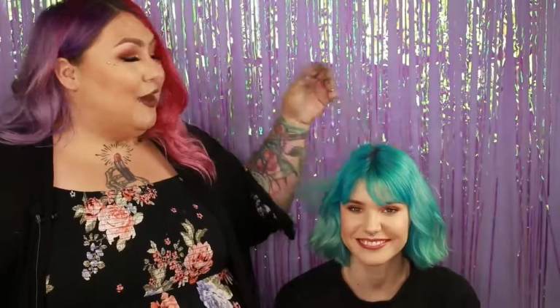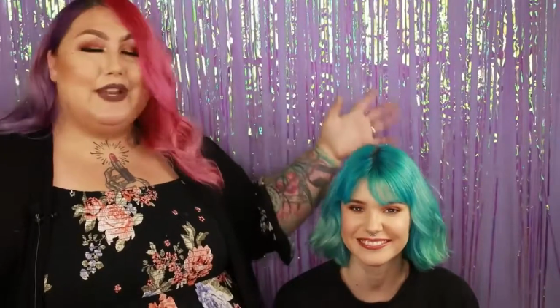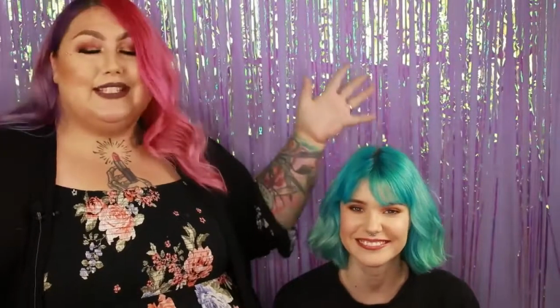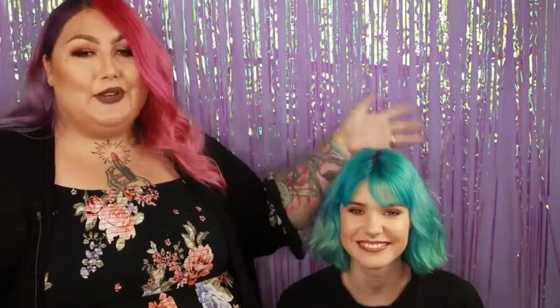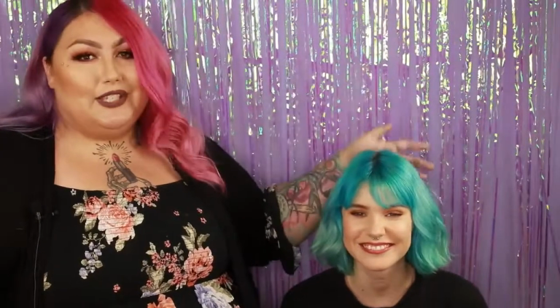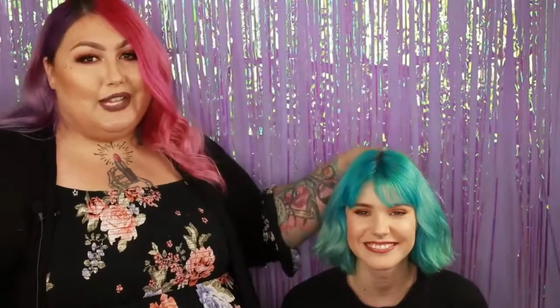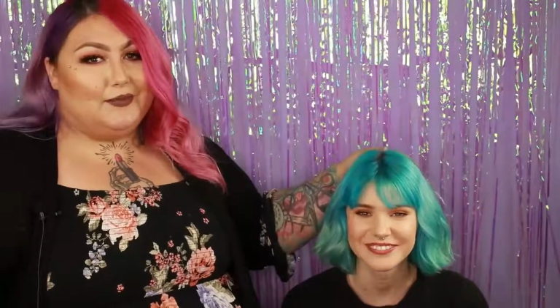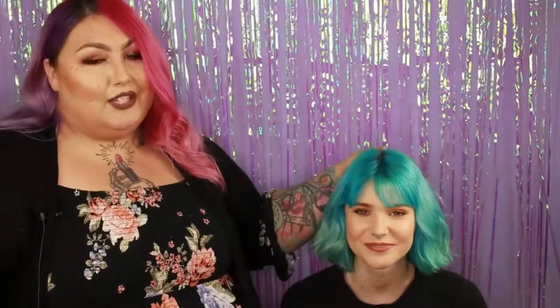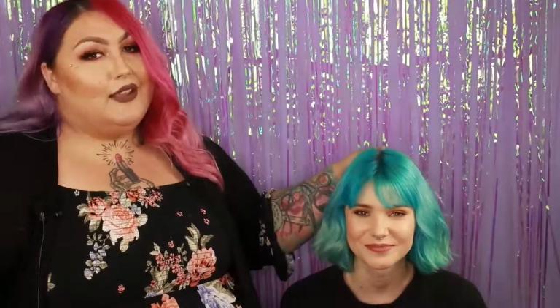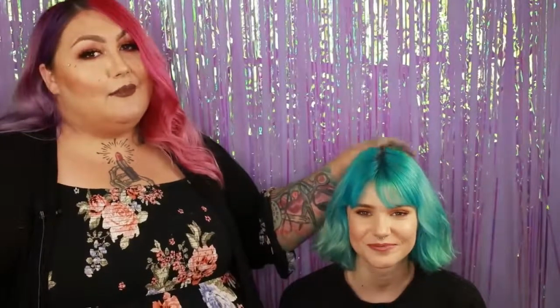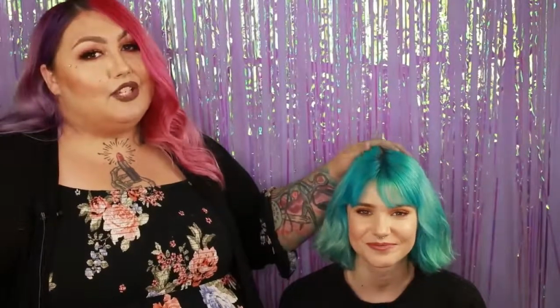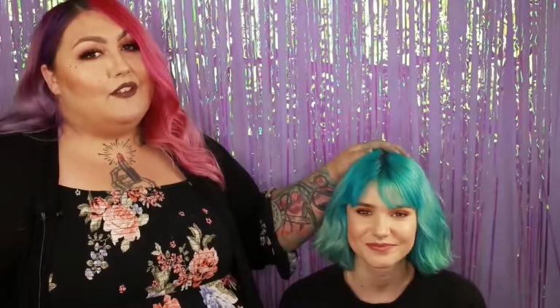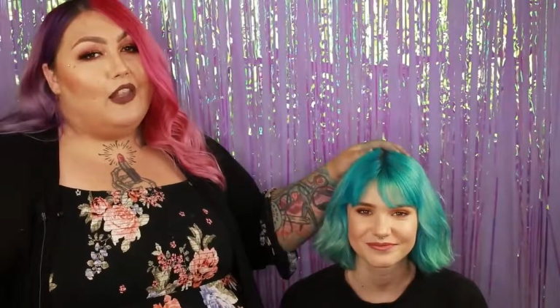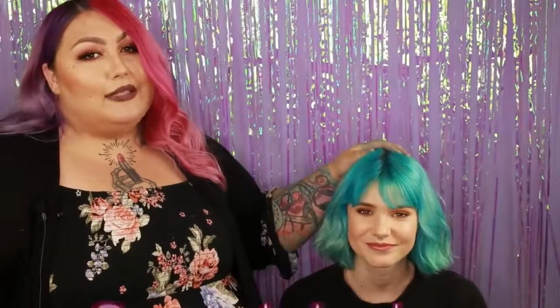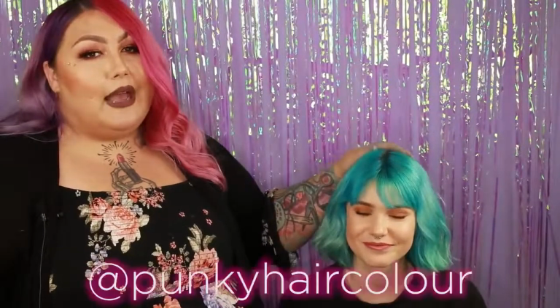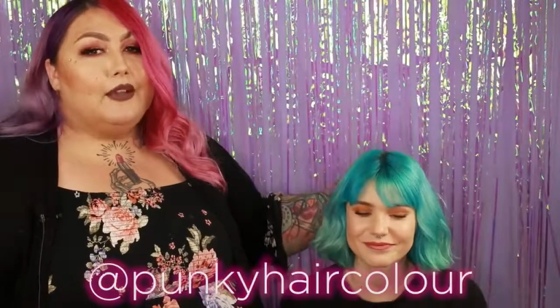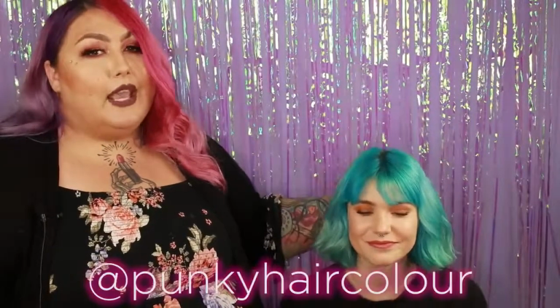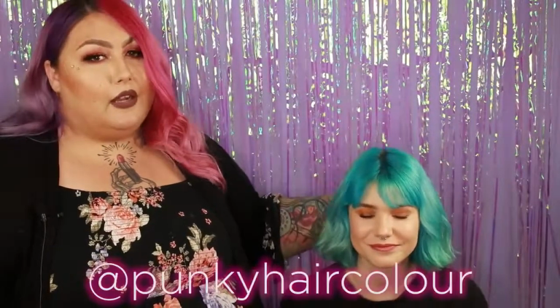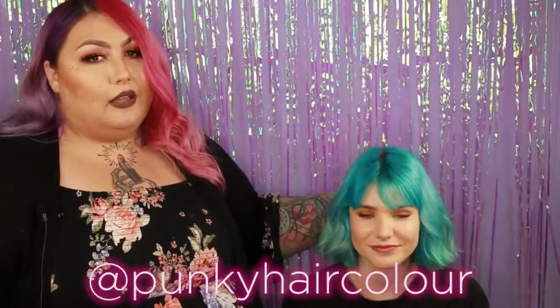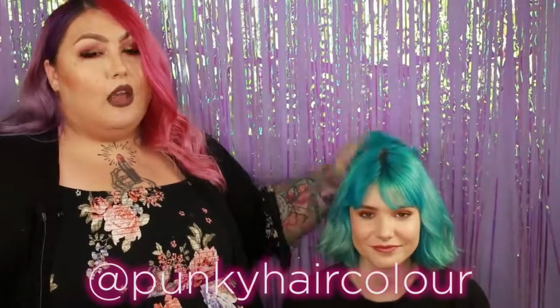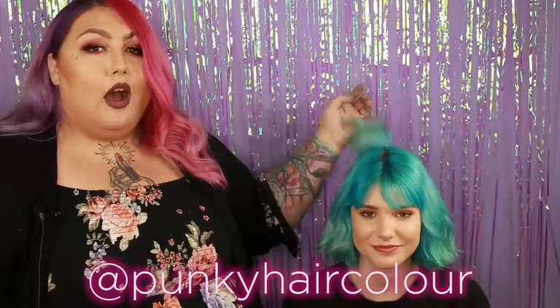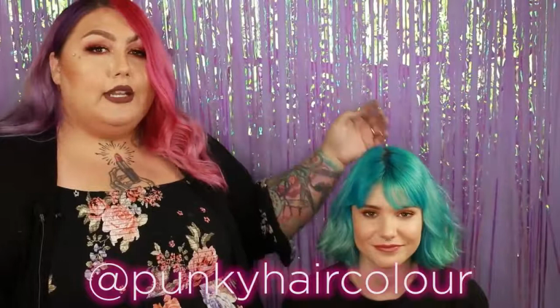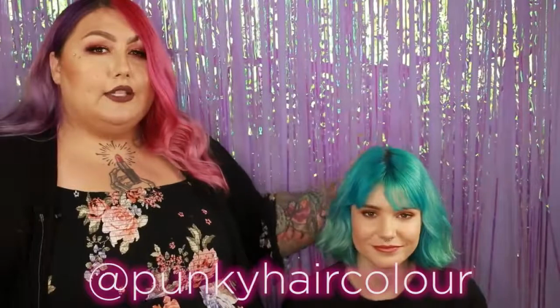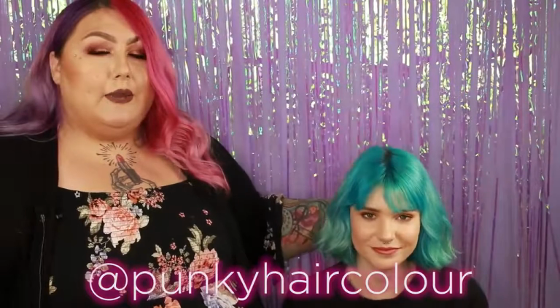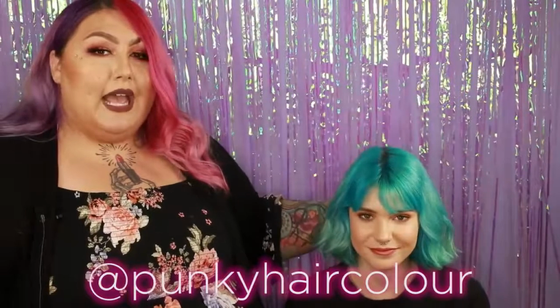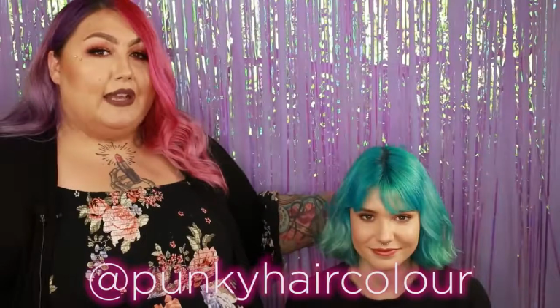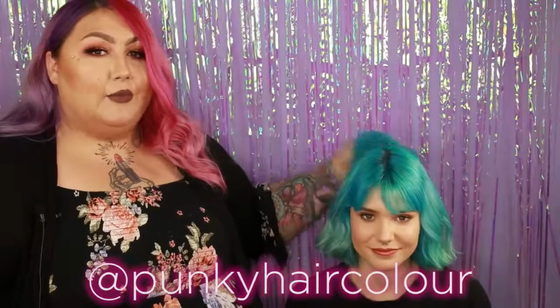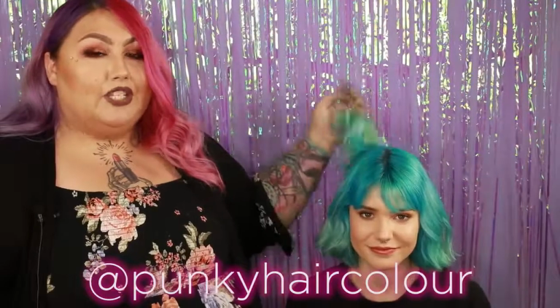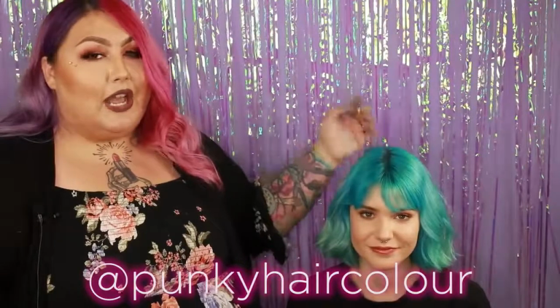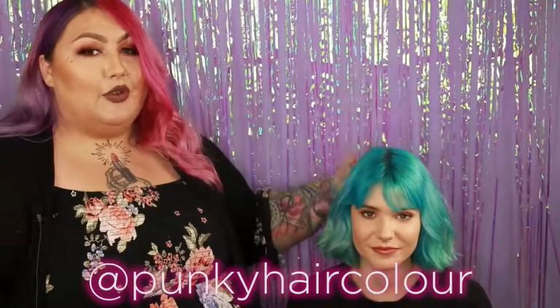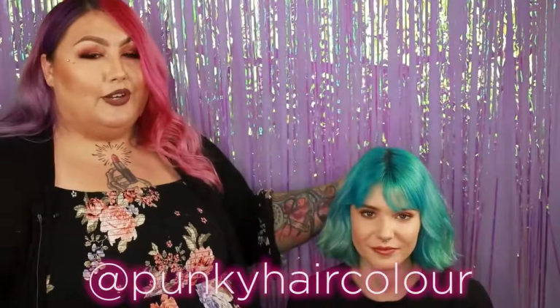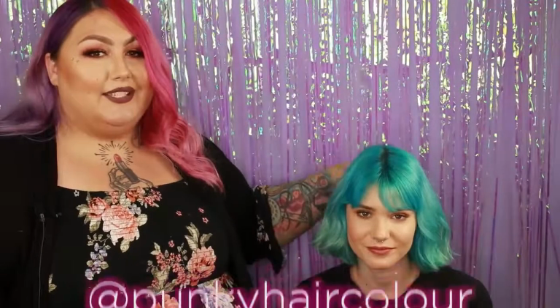I hope you guys enjoyed this transformation. Make sure to follow us at Punky Hair Color on Instagram and tag us so we can check out your creations.